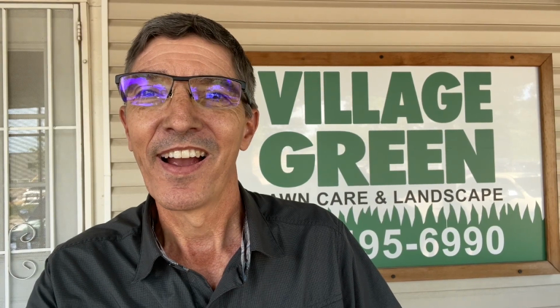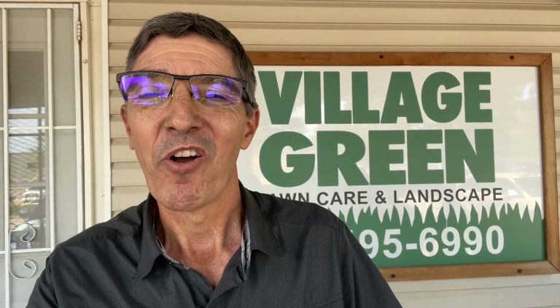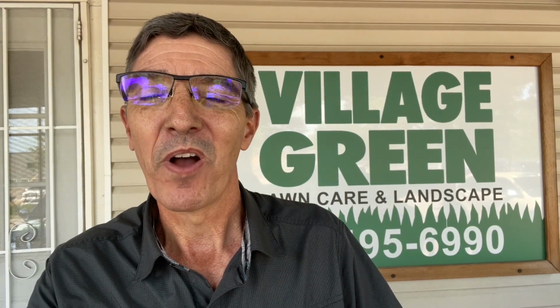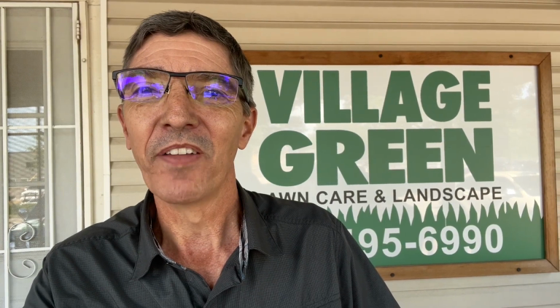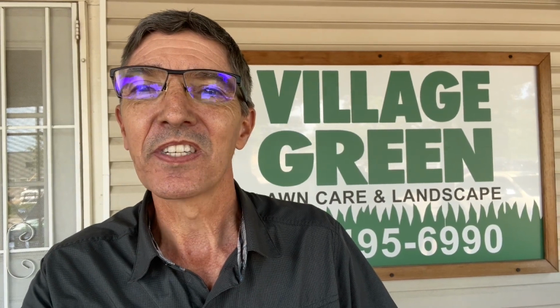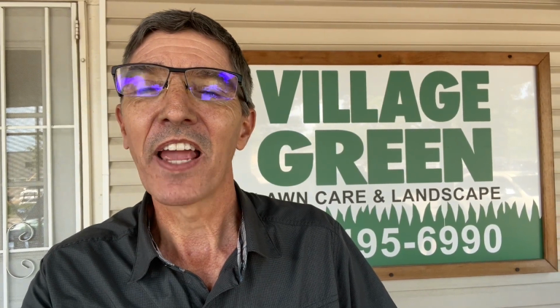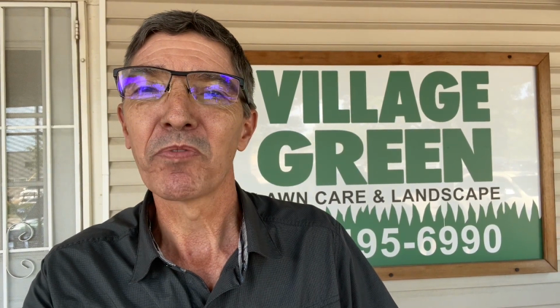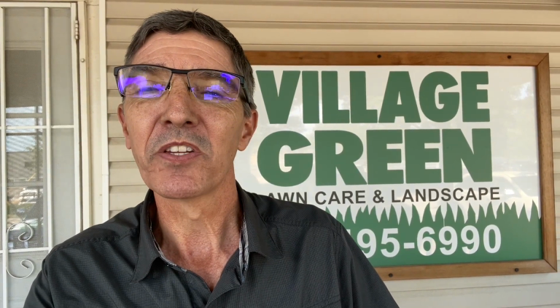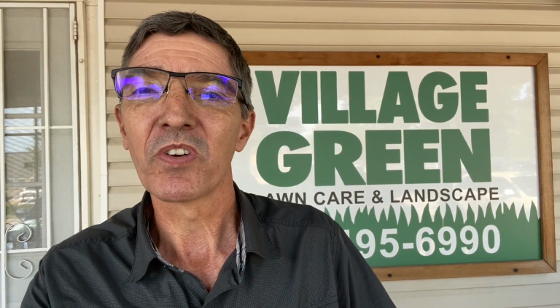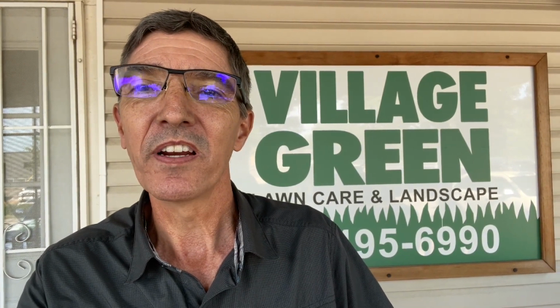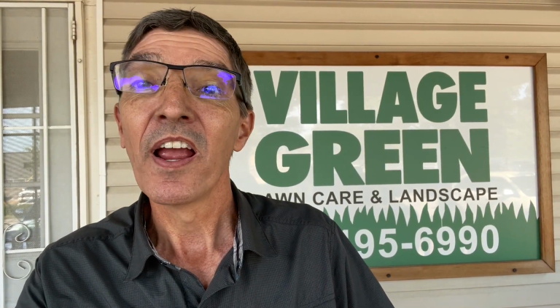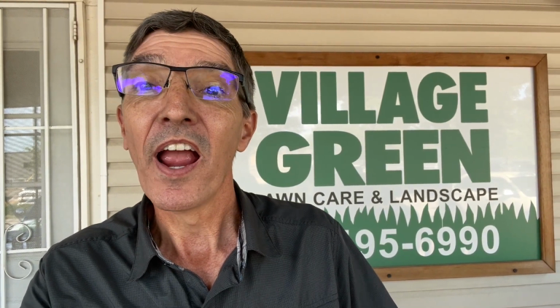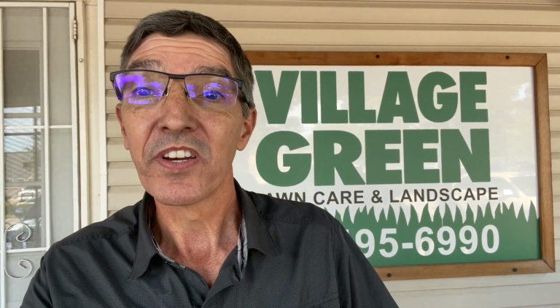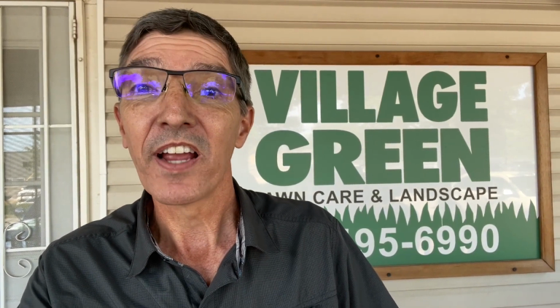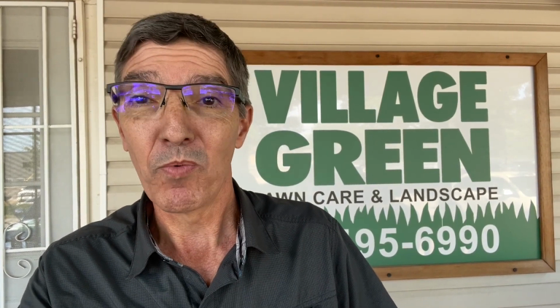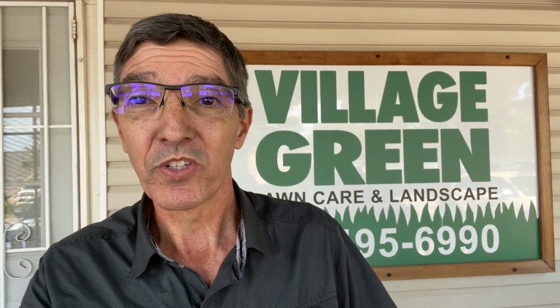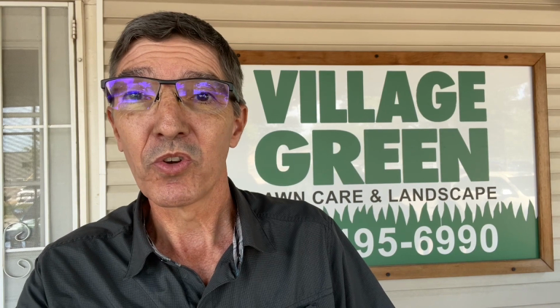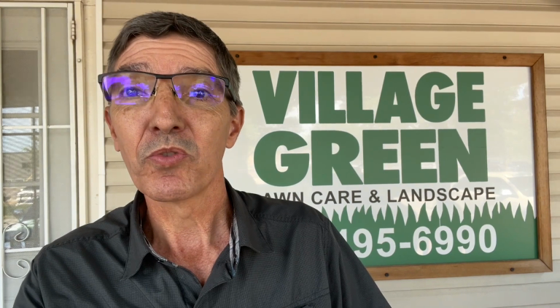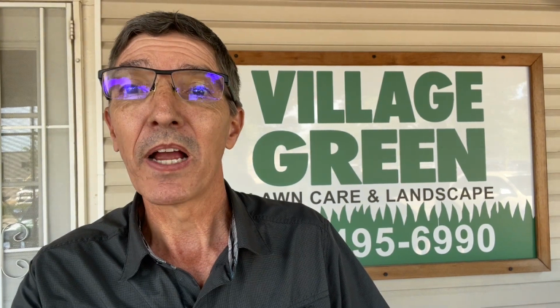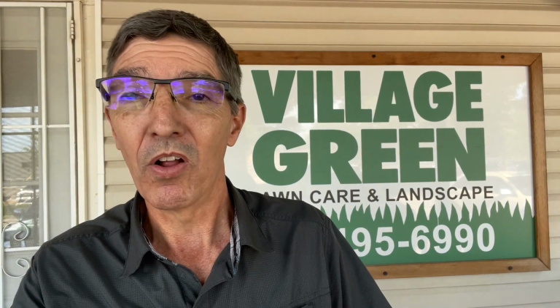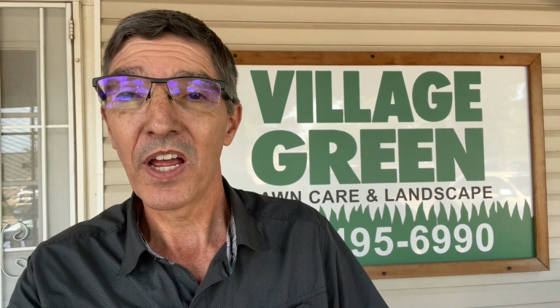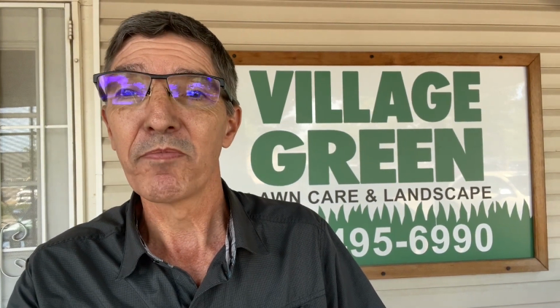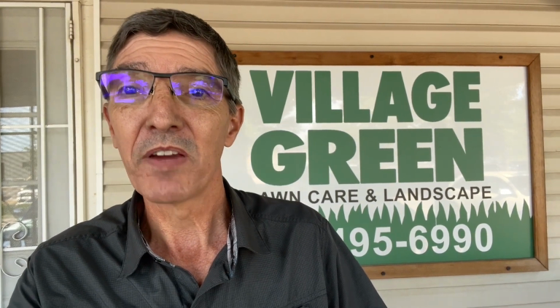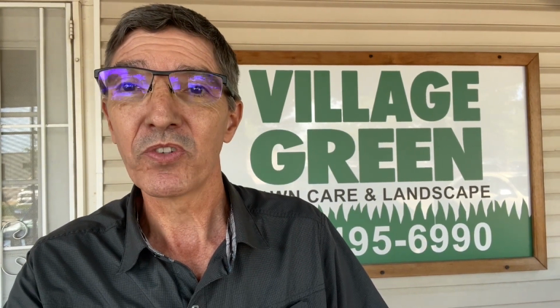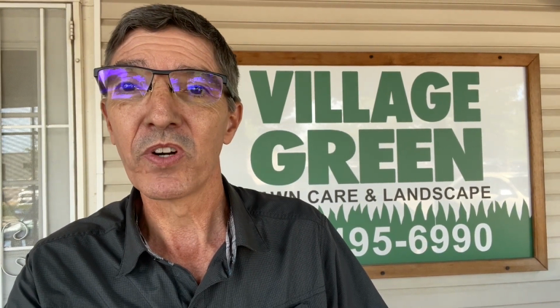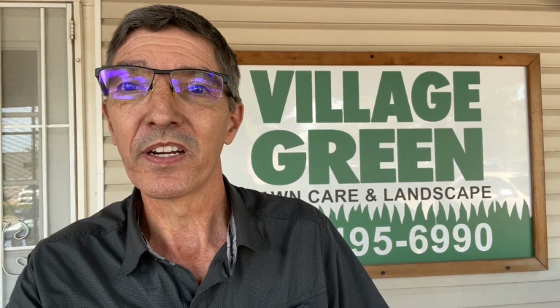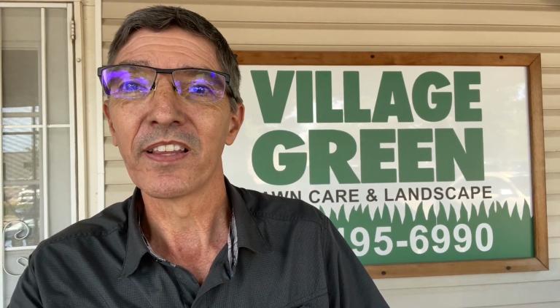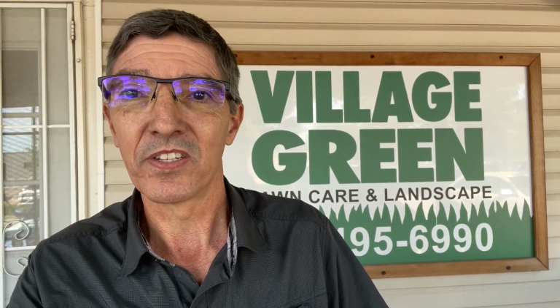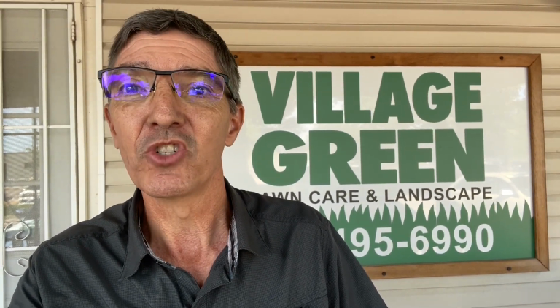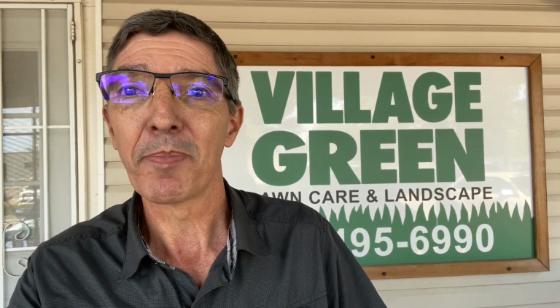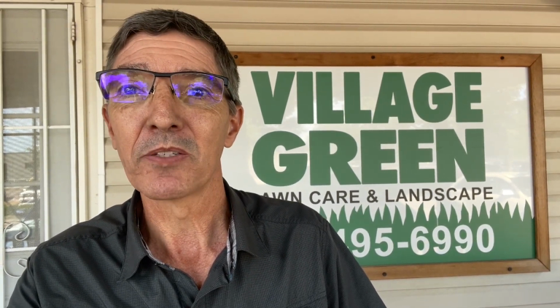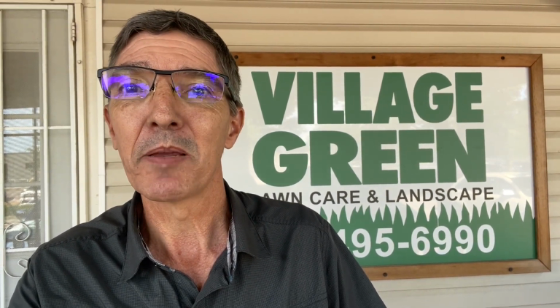Hi, this is Ken with Village Green, and today I want to show you my all-time favorite tree — a Japanese maple.